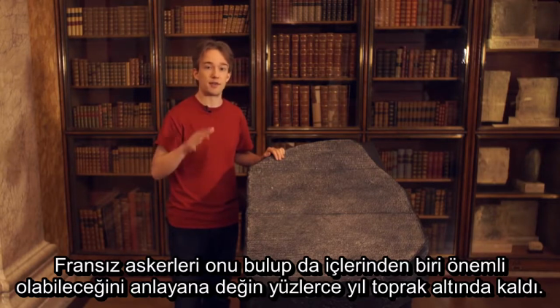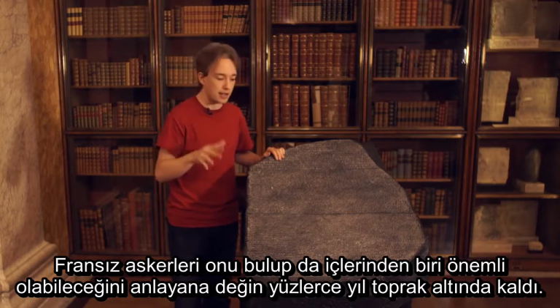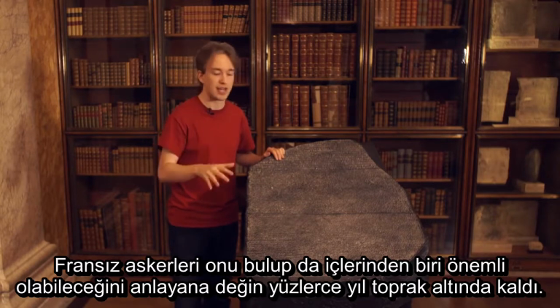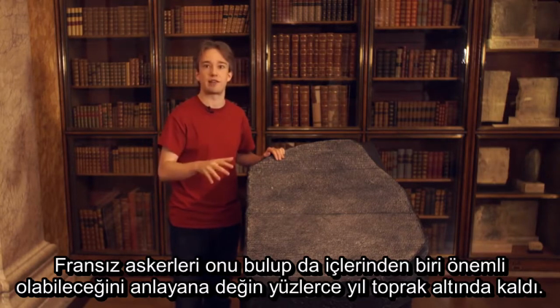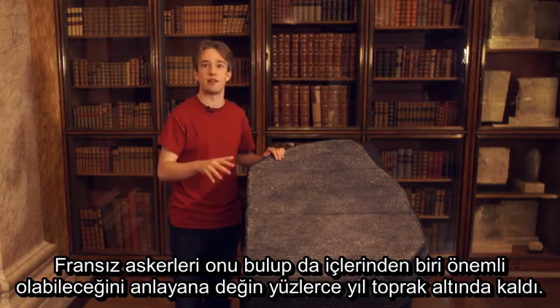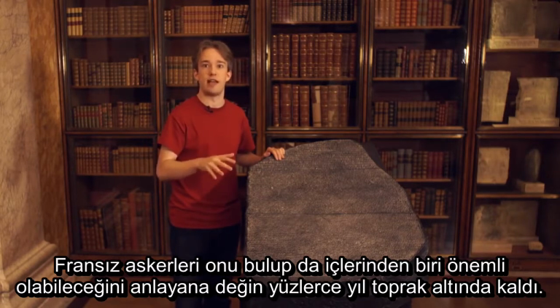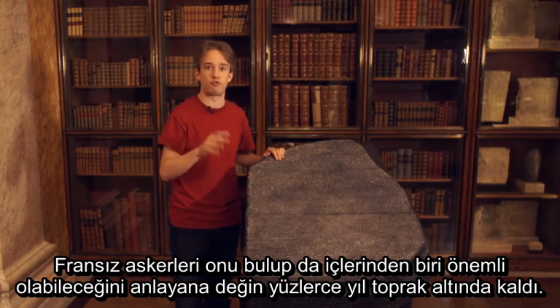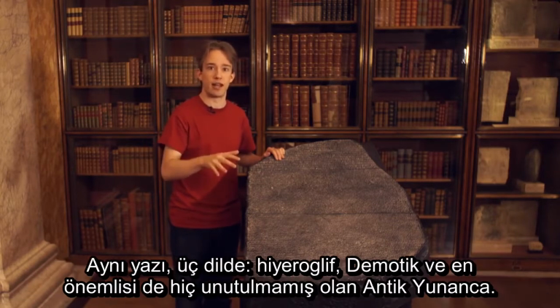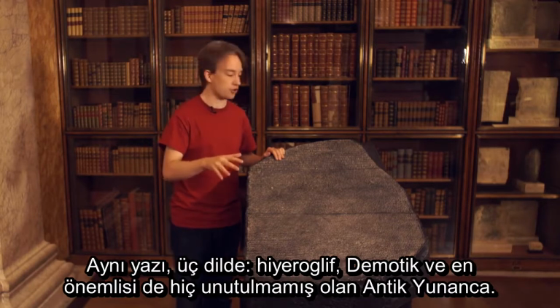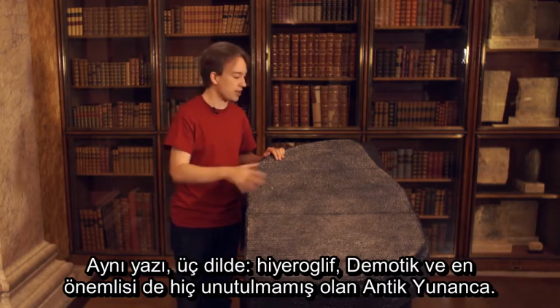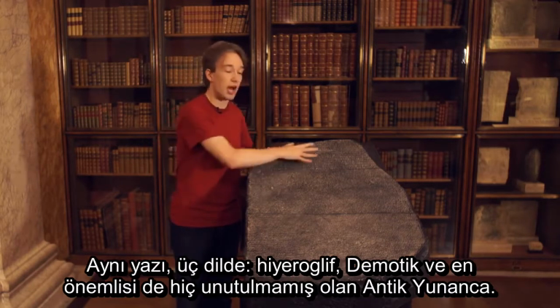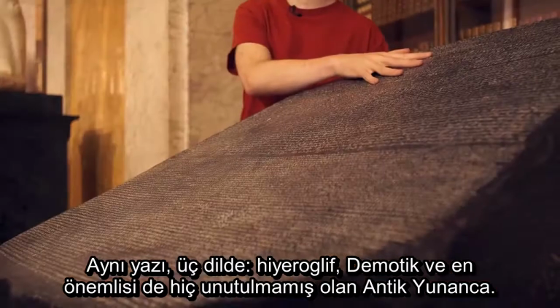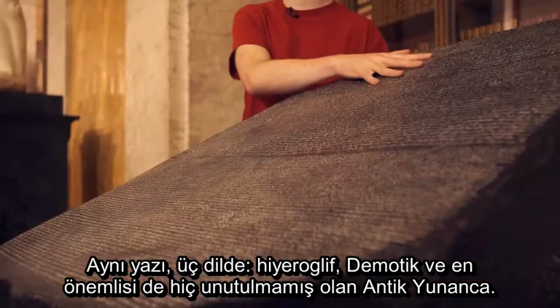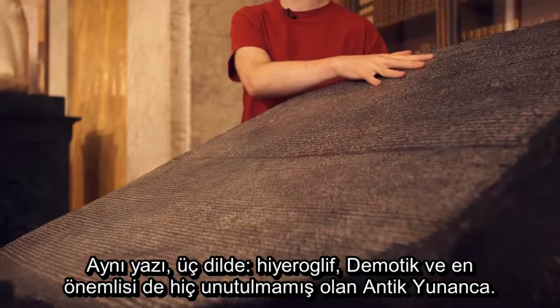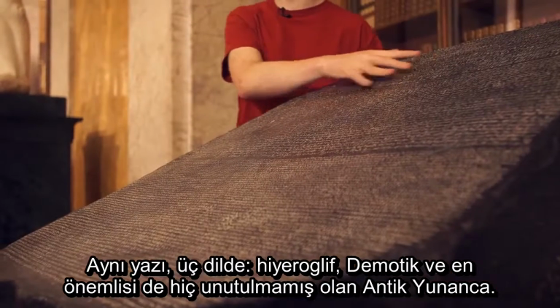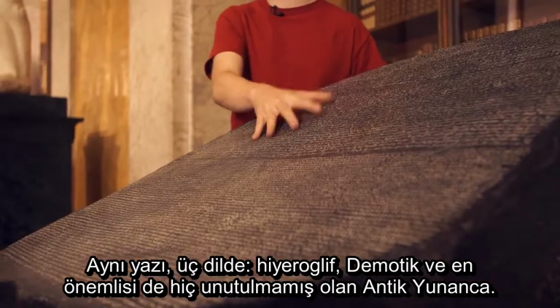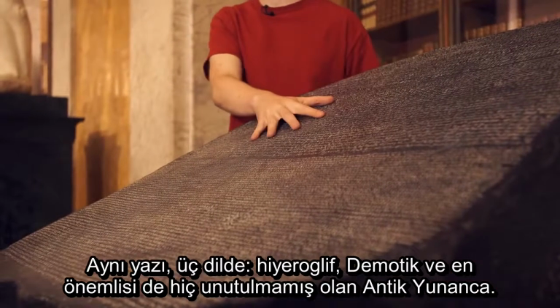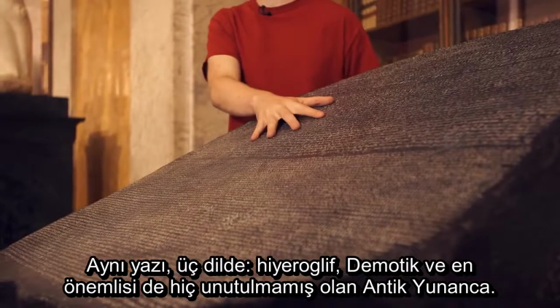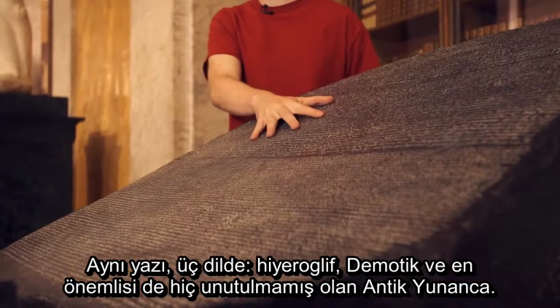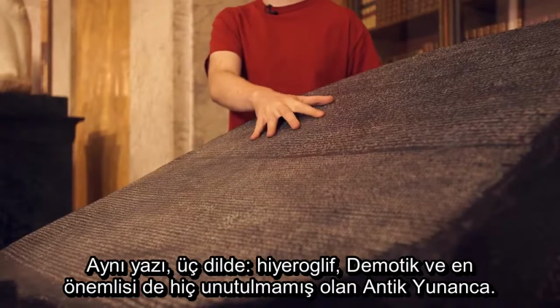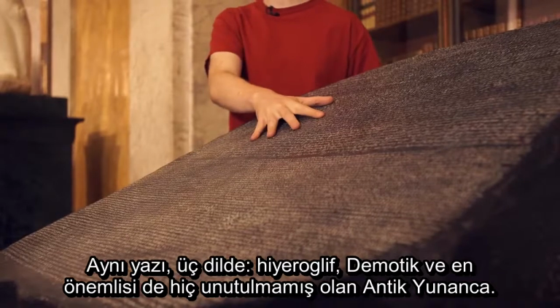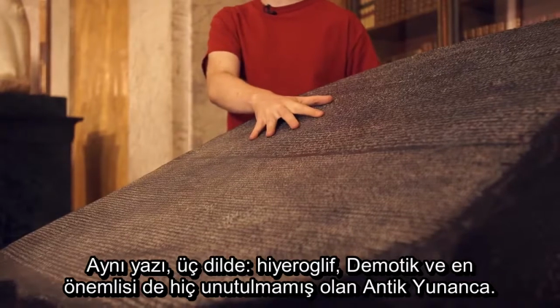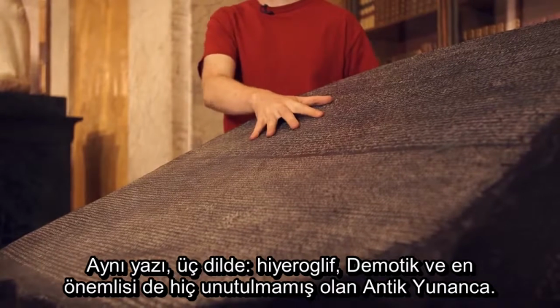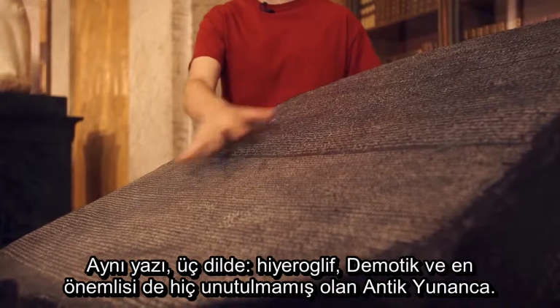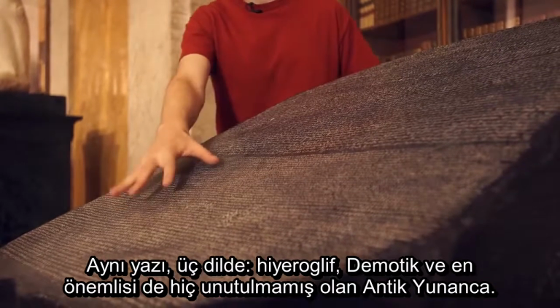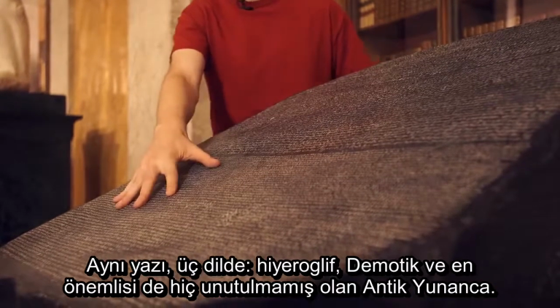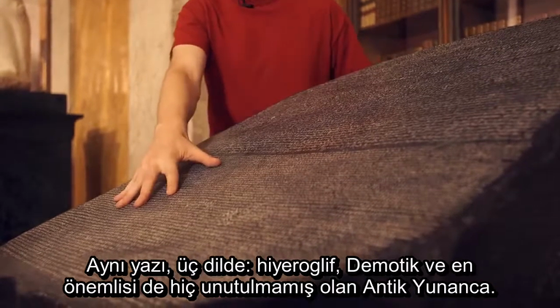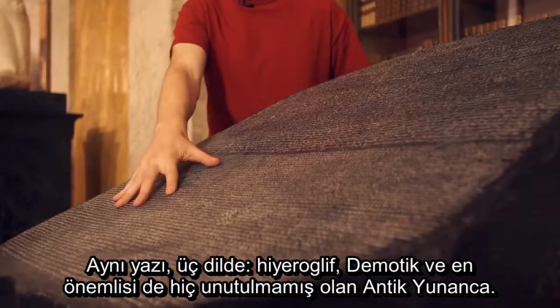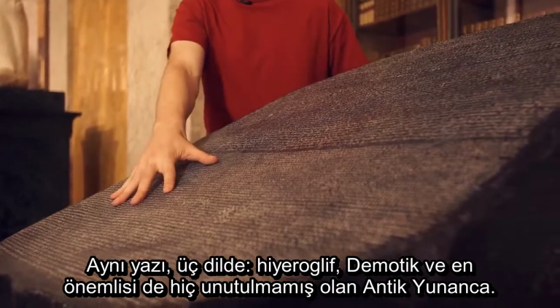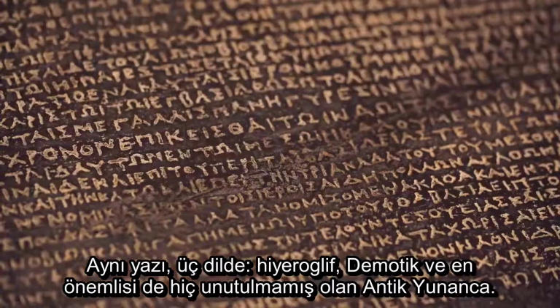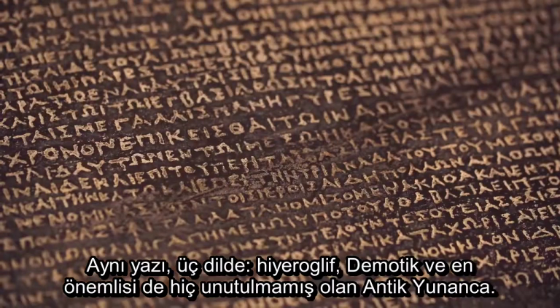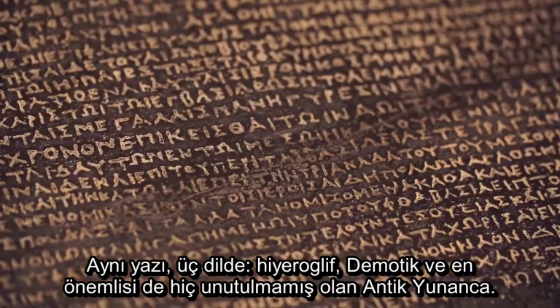The same text in three languages: hieroglyphics, demotic, and most importantly, Ancient Greek — which had never been forgotten.